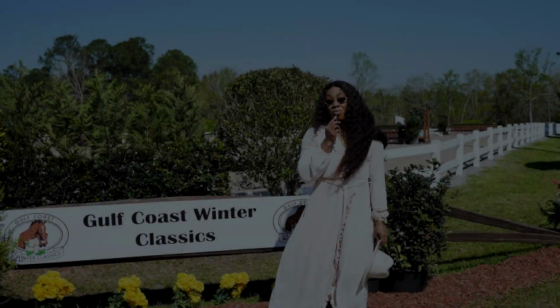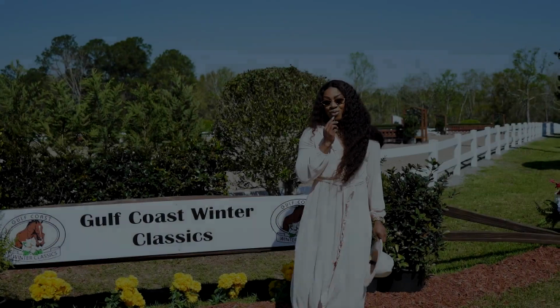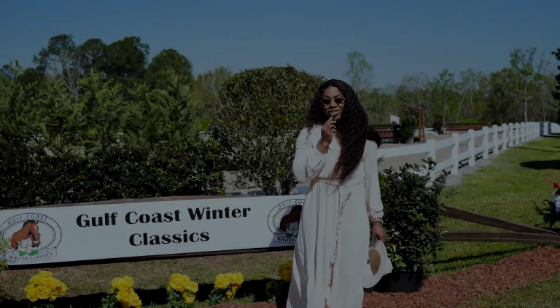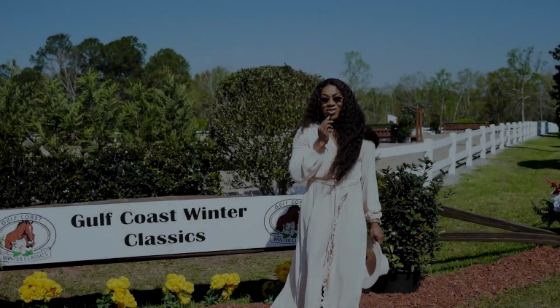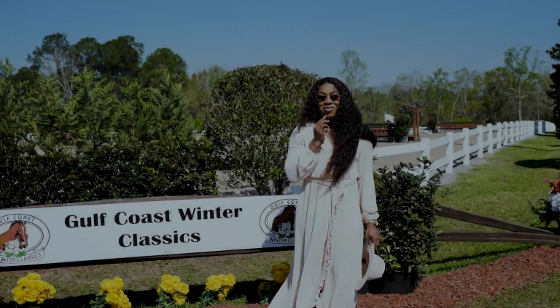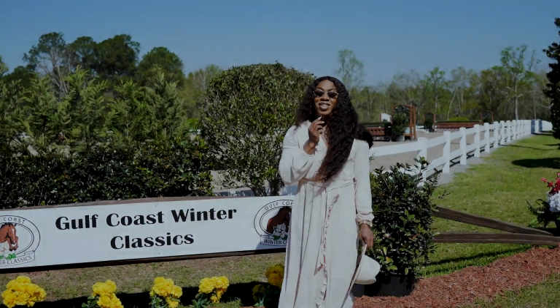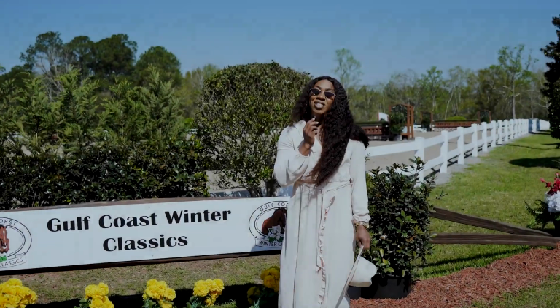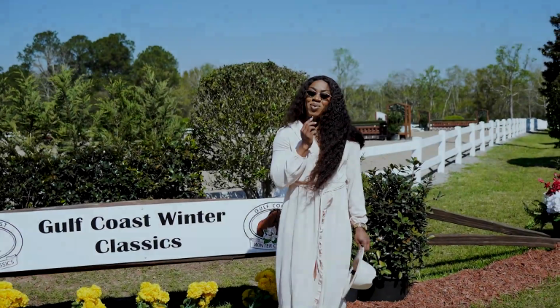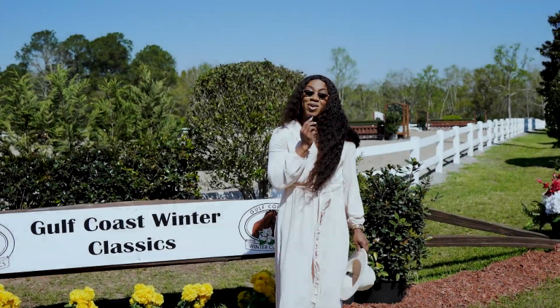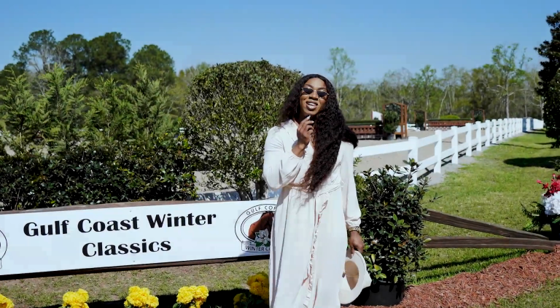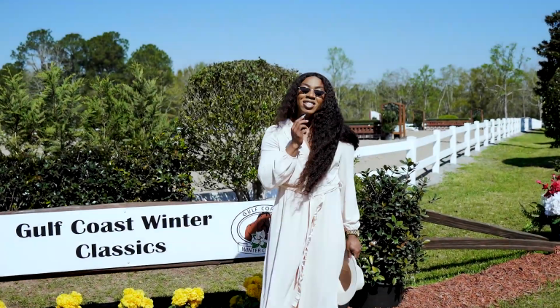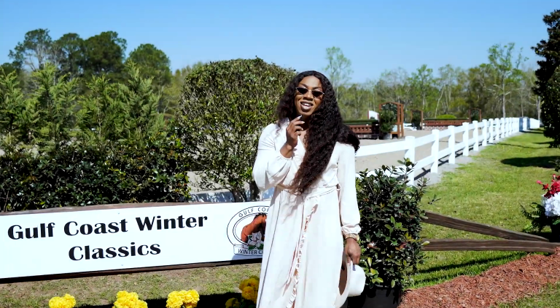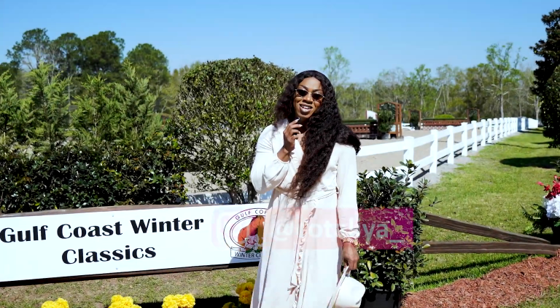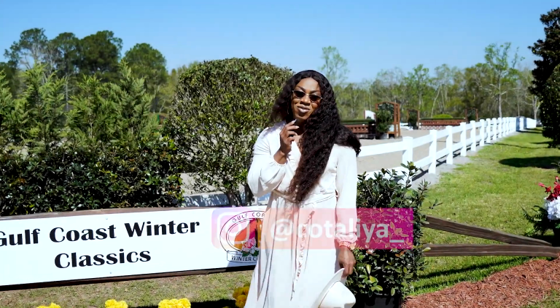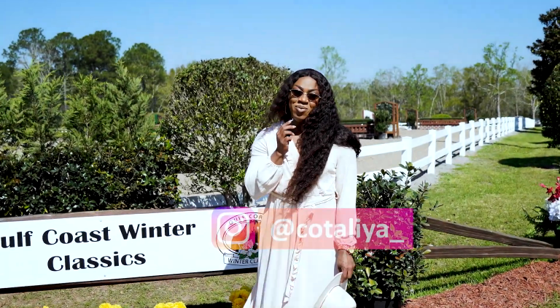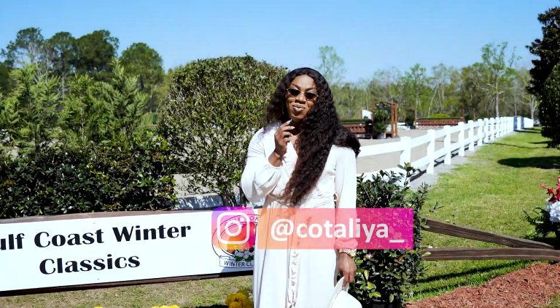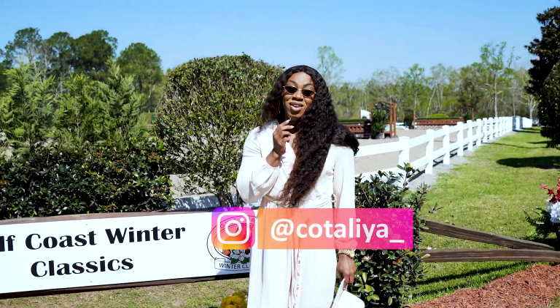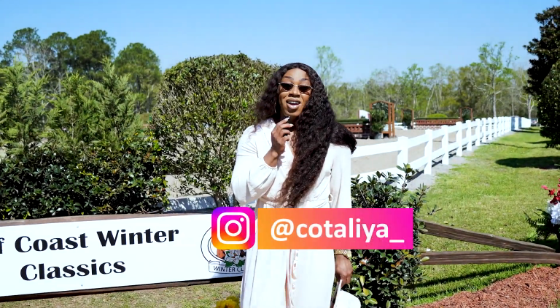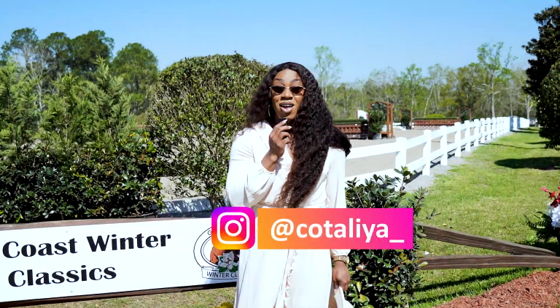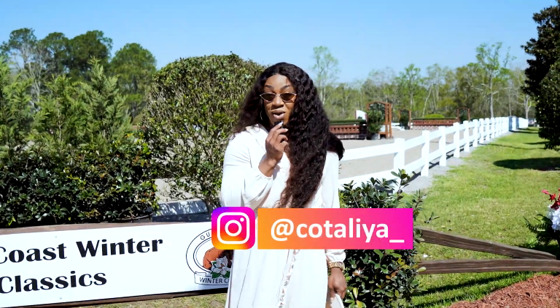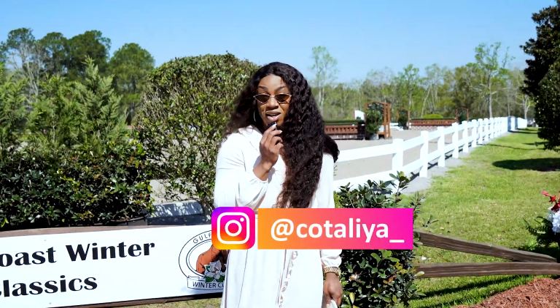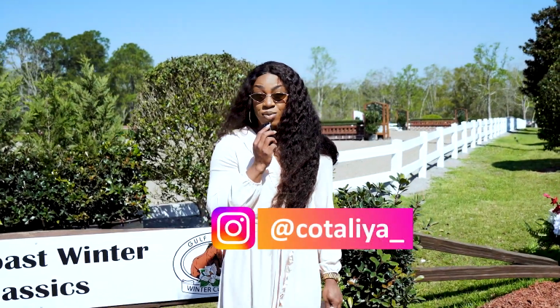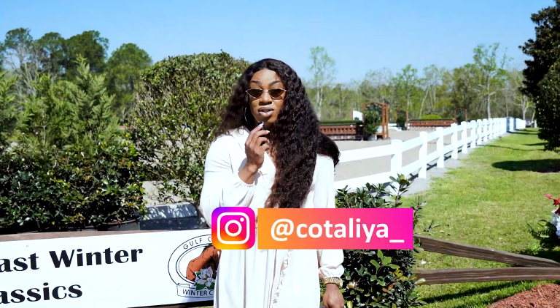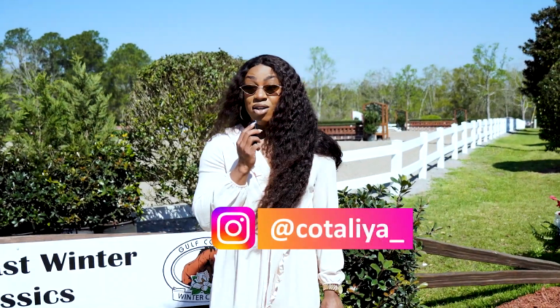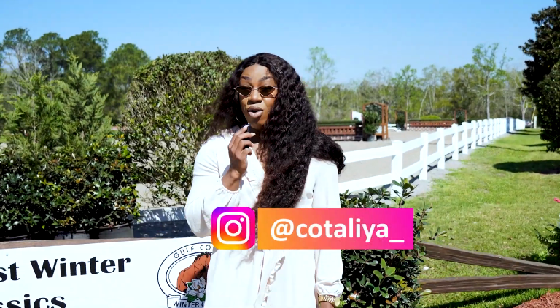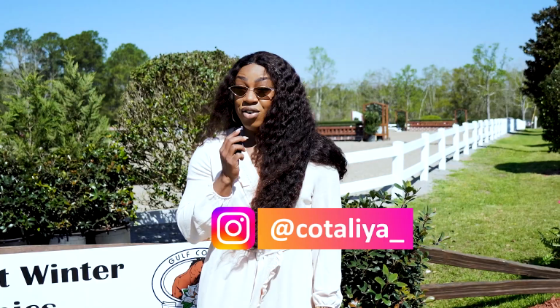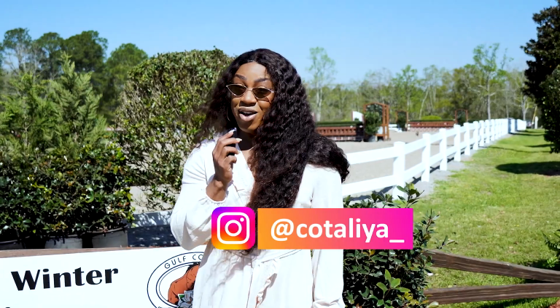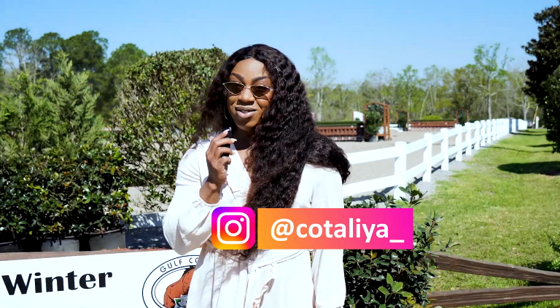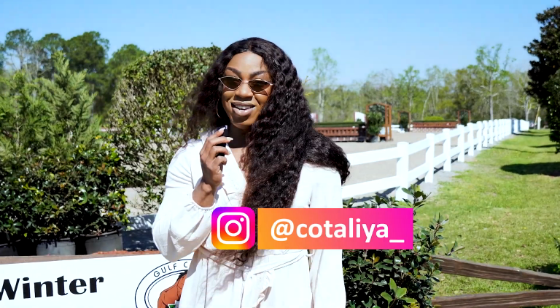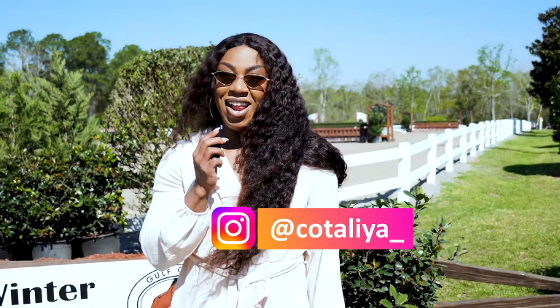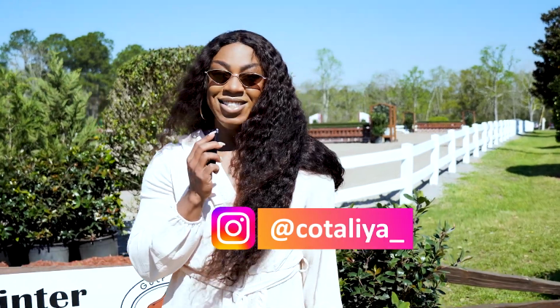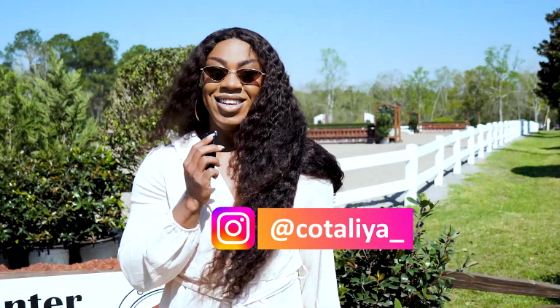Bonjour, it is me, Cotelli de l'Olive, and welcome to the Gulf Coast Classic.